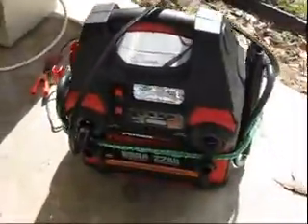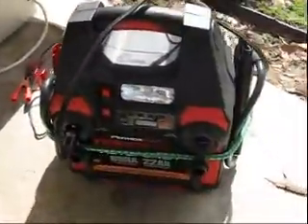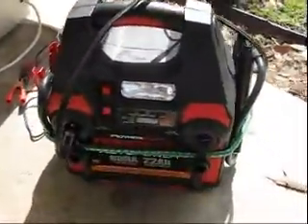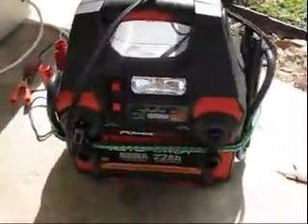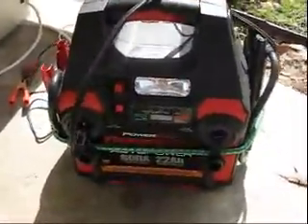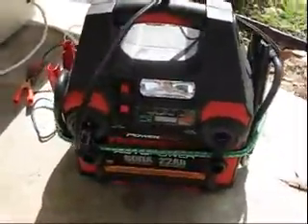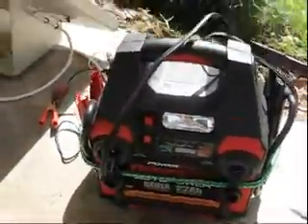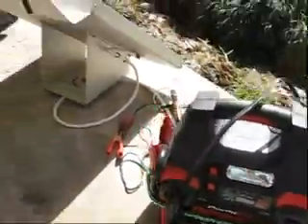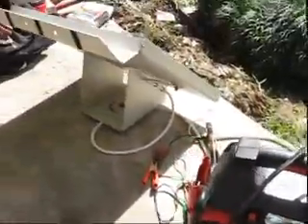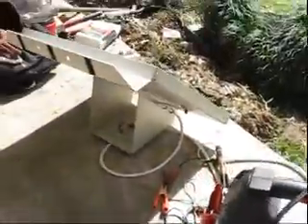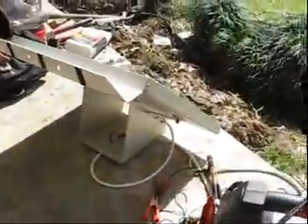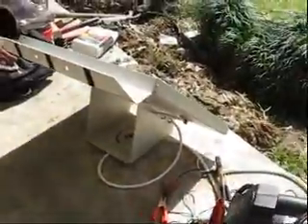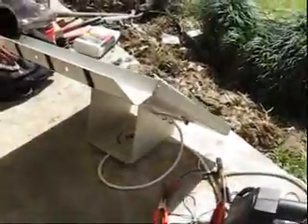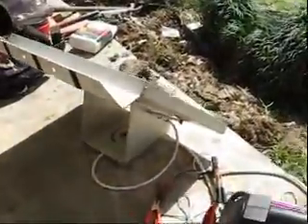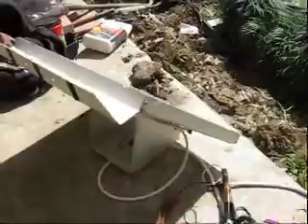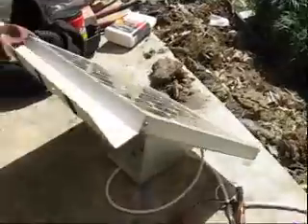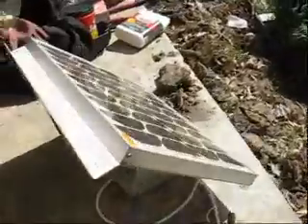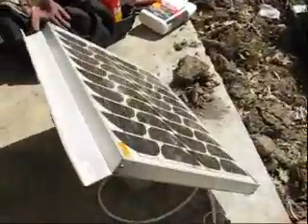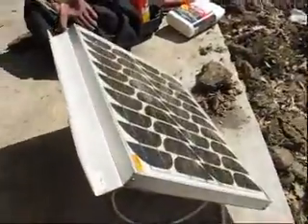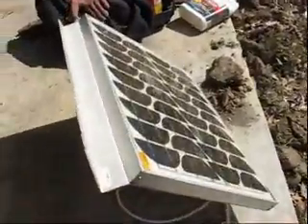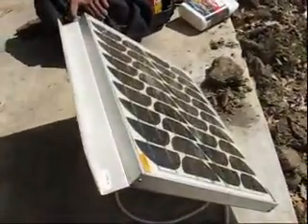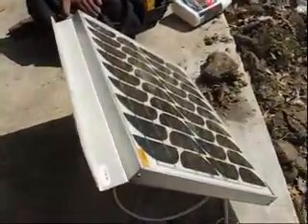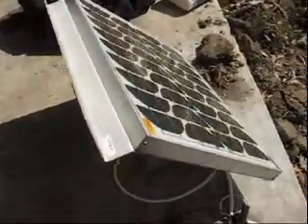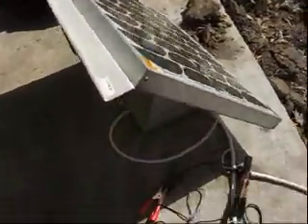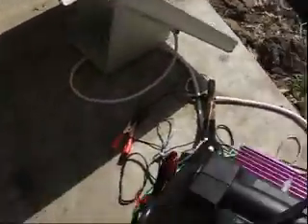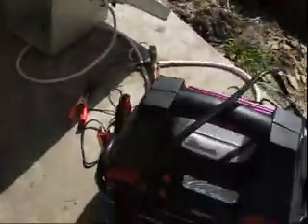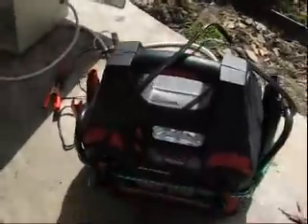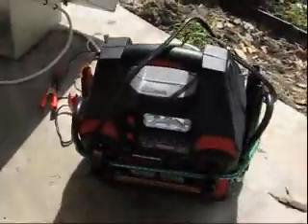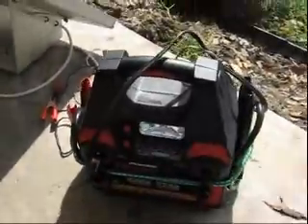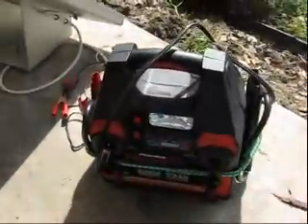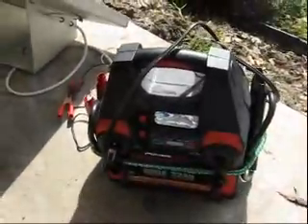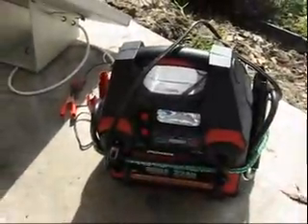I'm pleased with this little device. Just a little one-amp solar panel will do the trick.